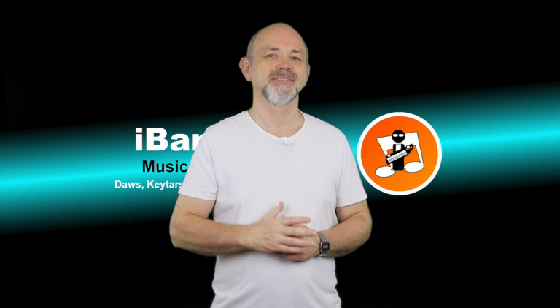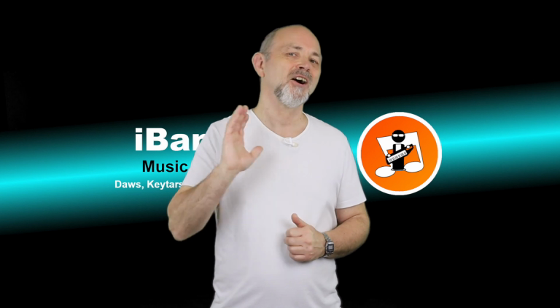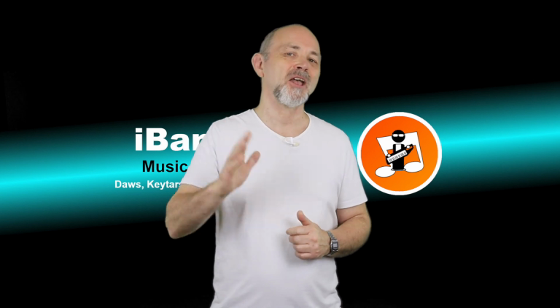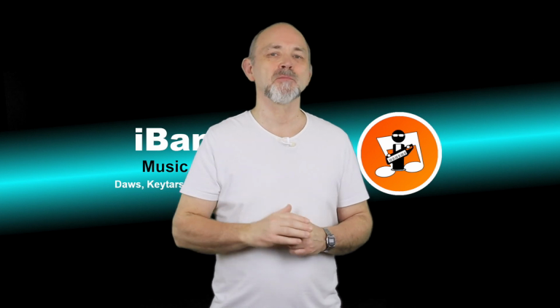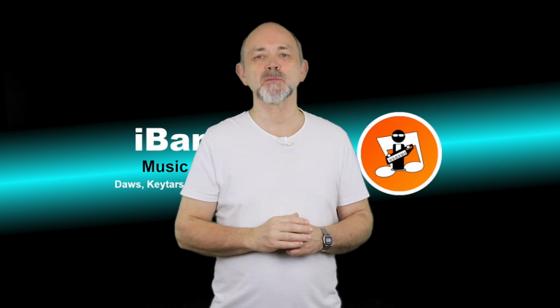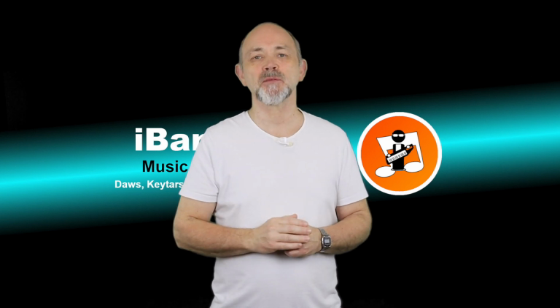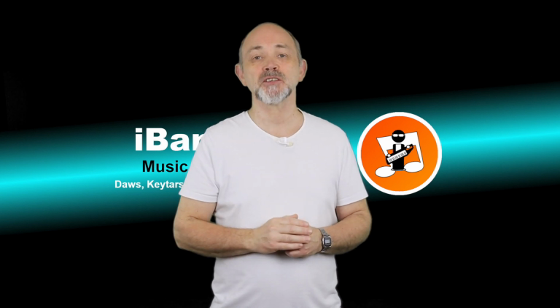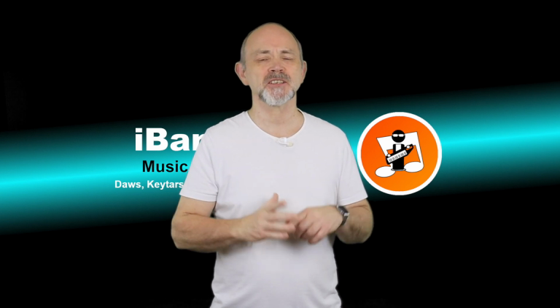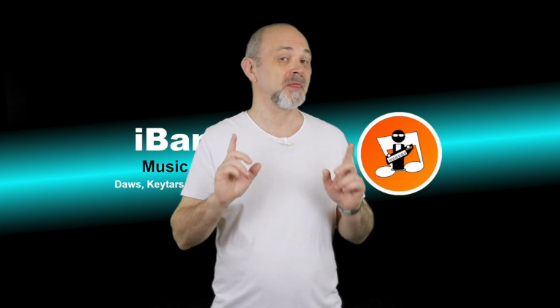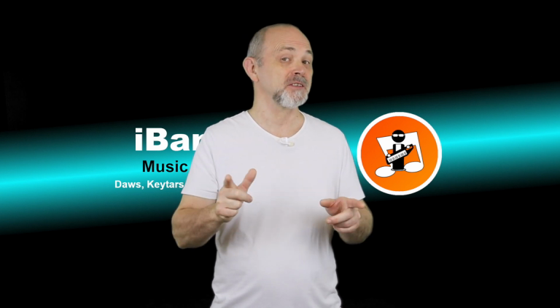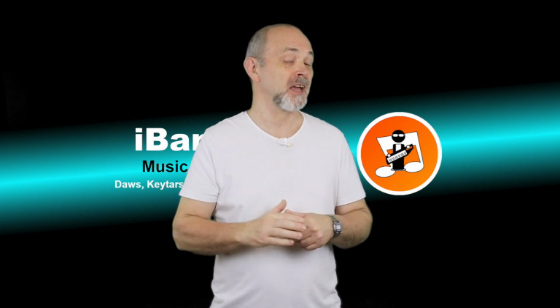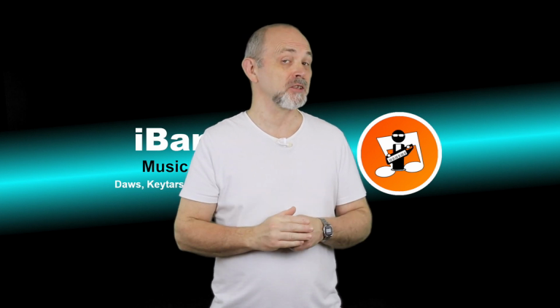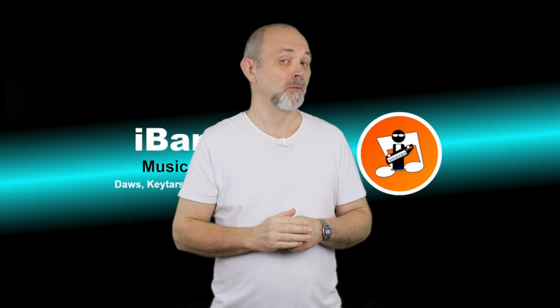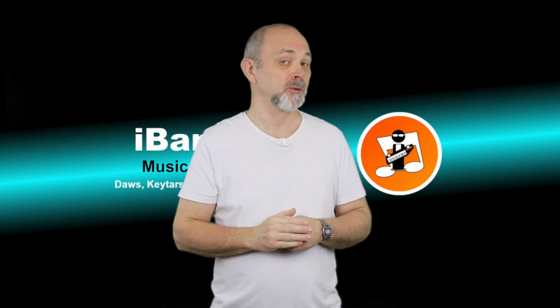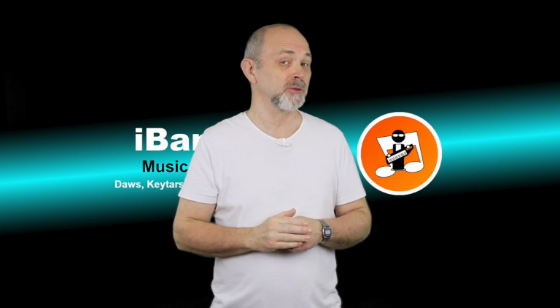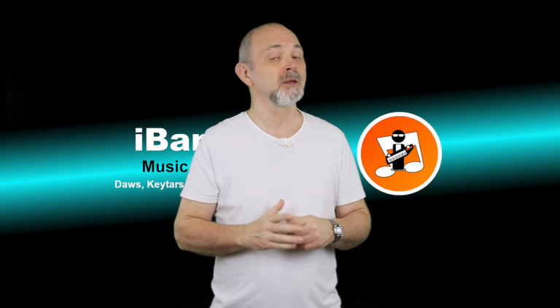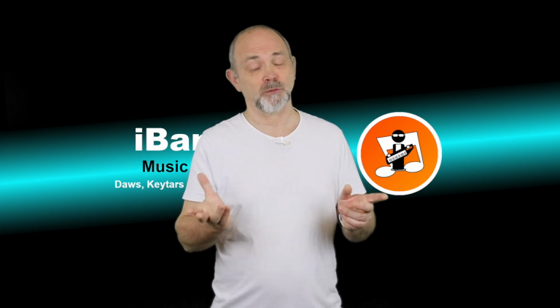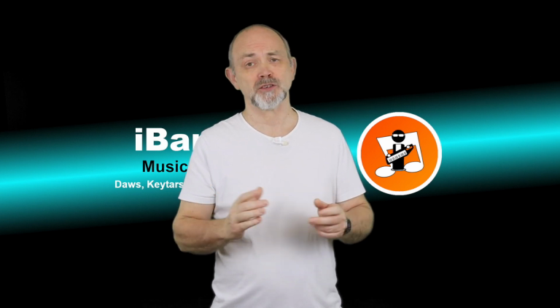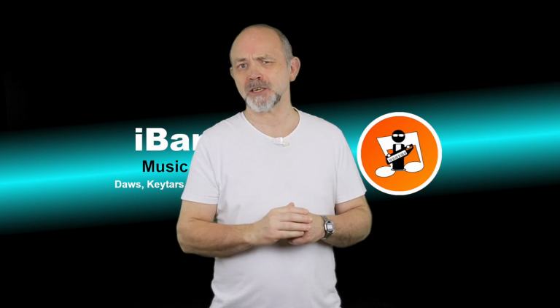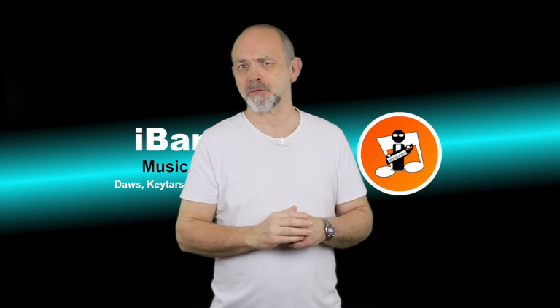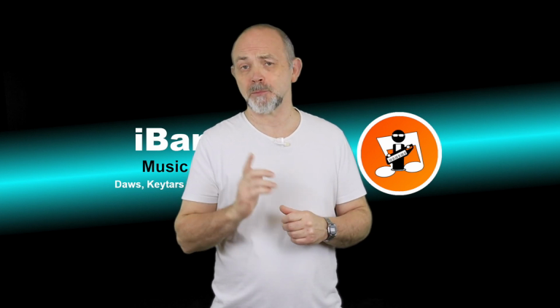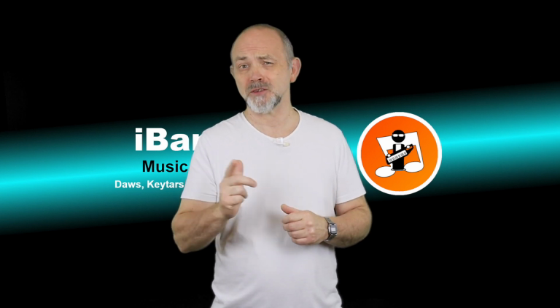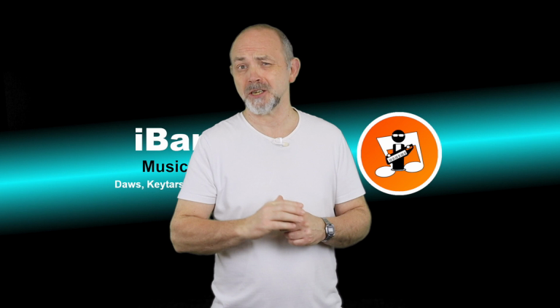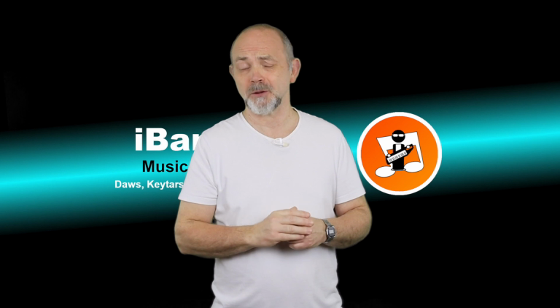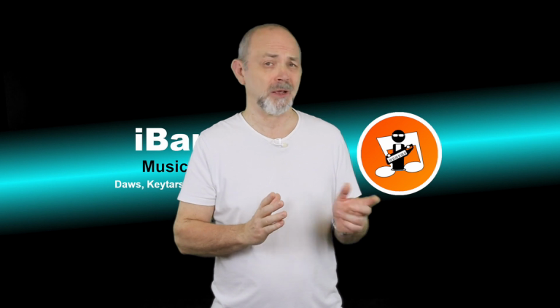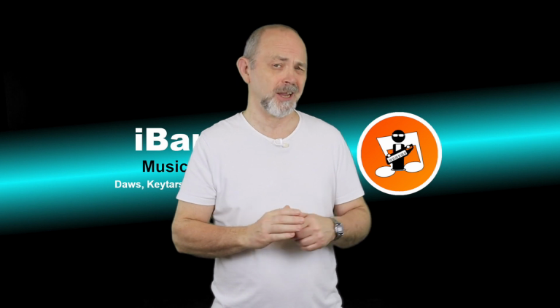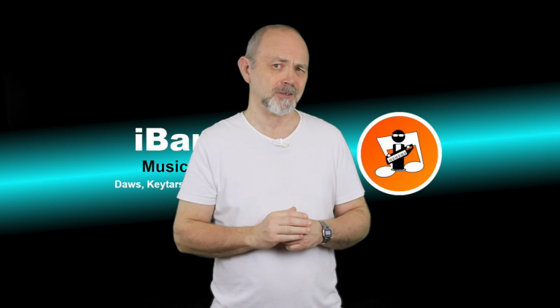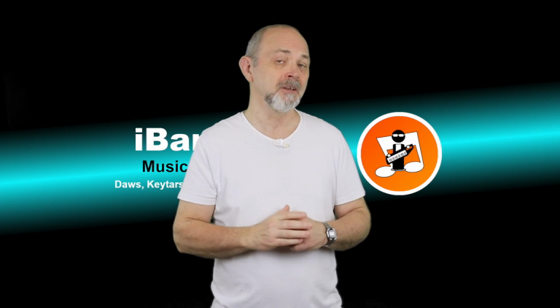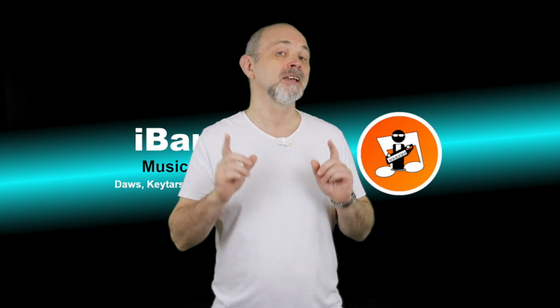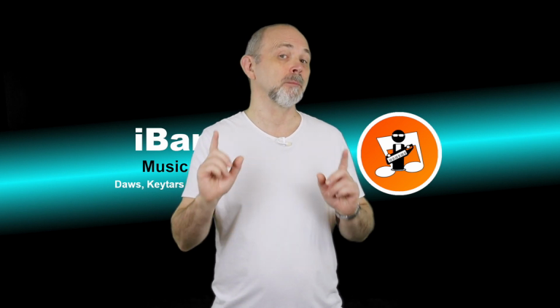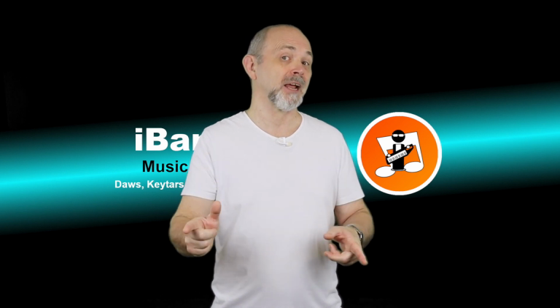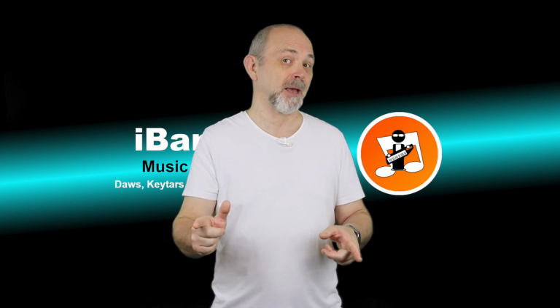Hi, my name's Trev Hutchings and this is how to spot record, professionally known as punching in and punching out, in BandLab.